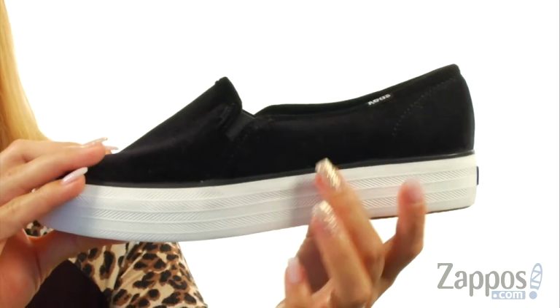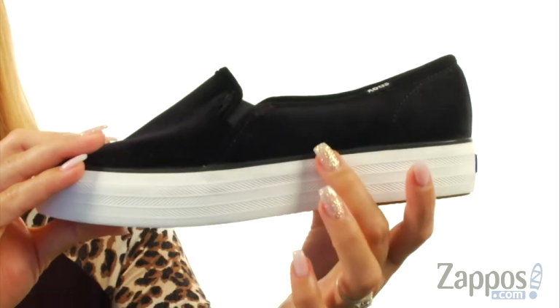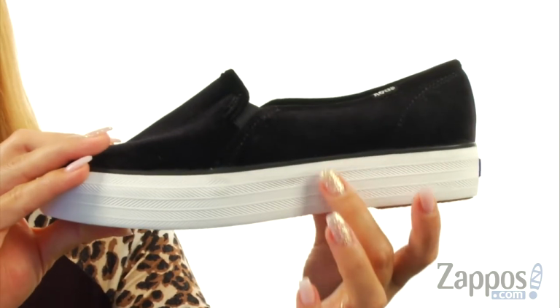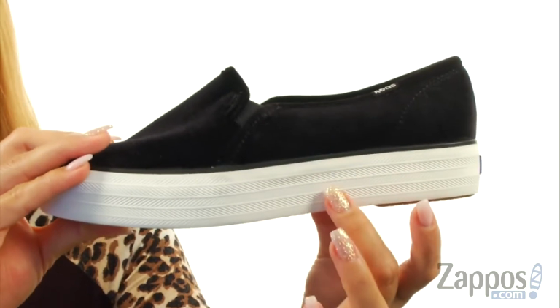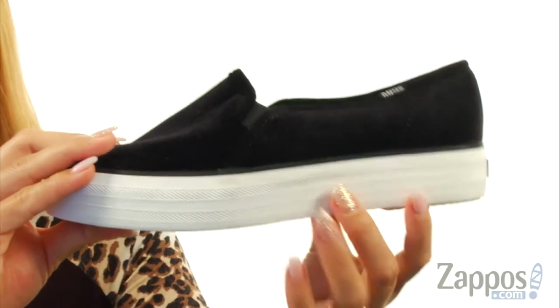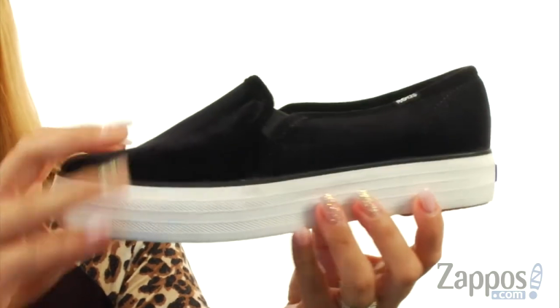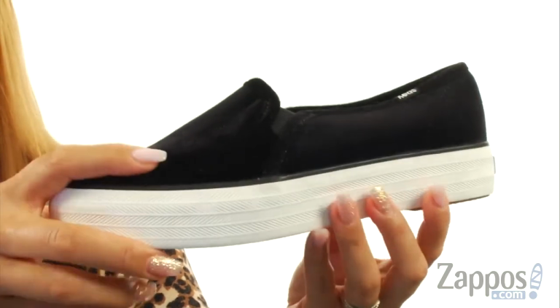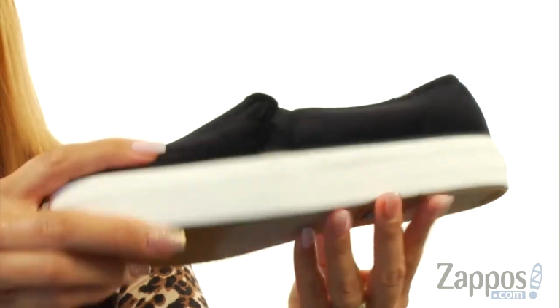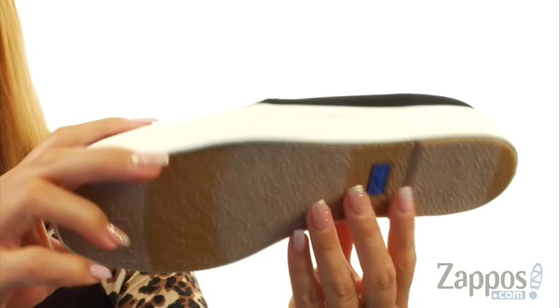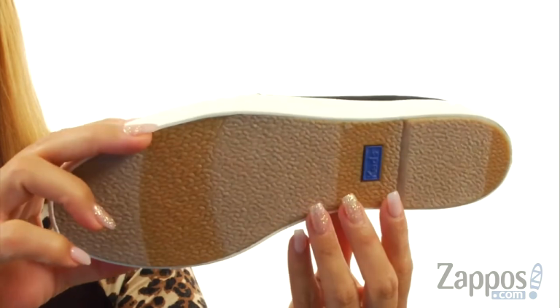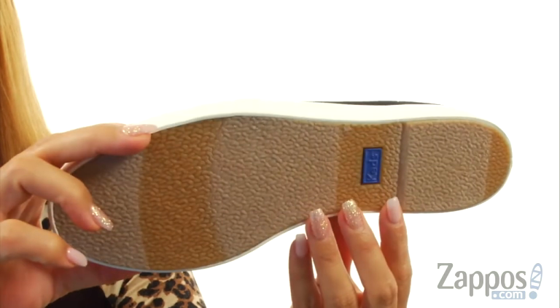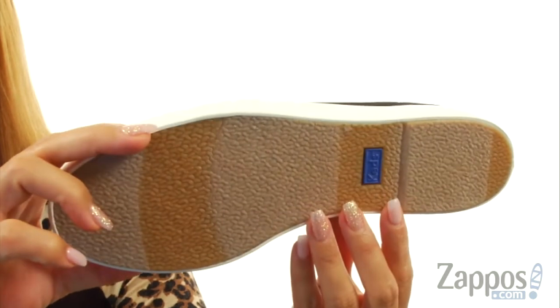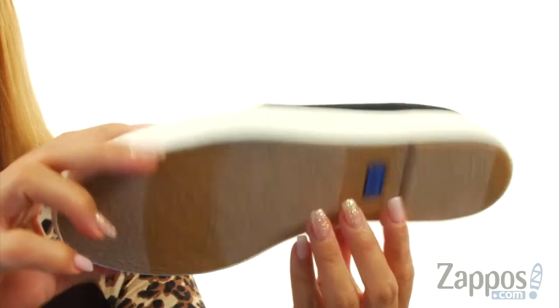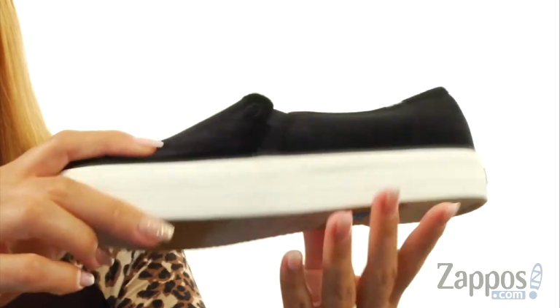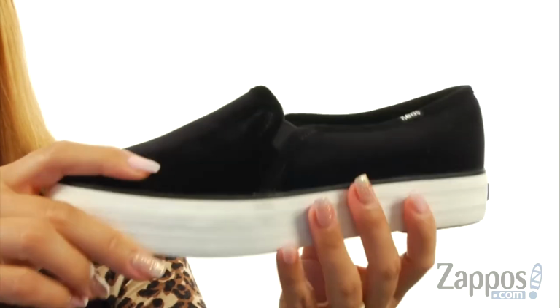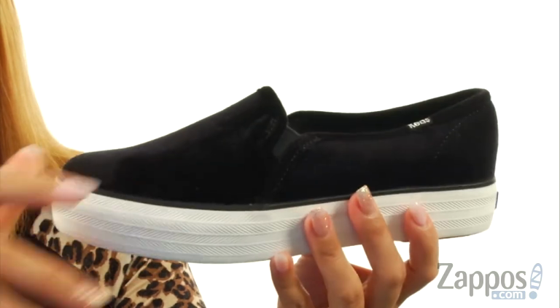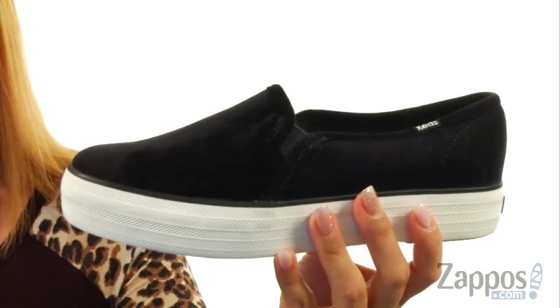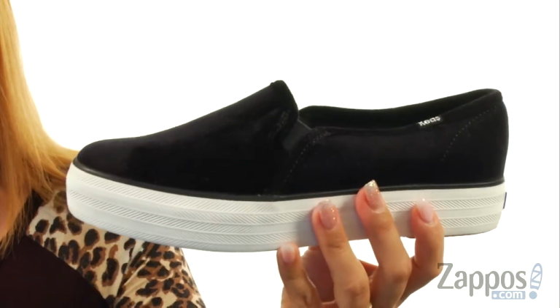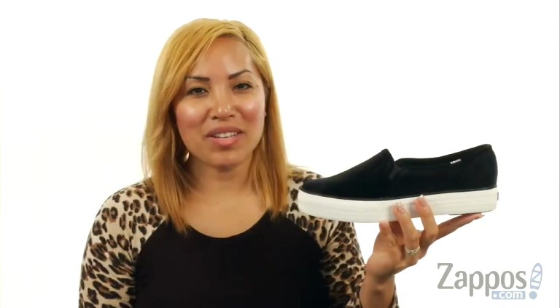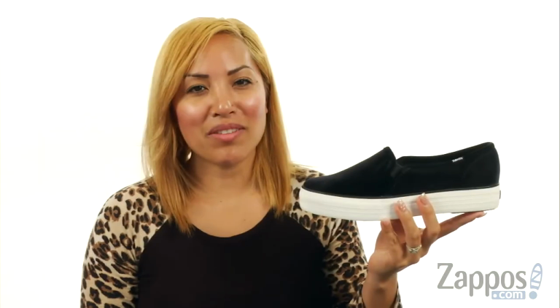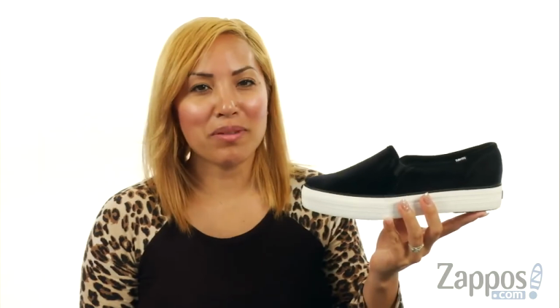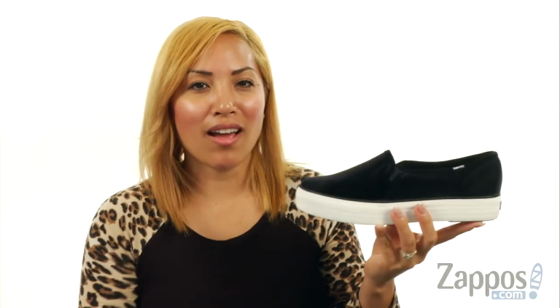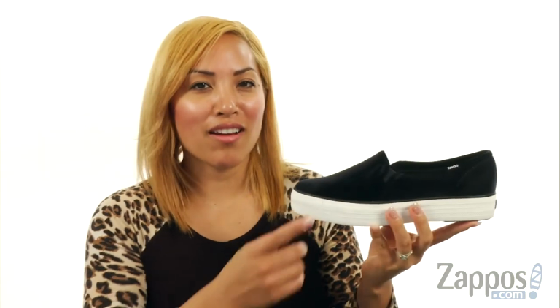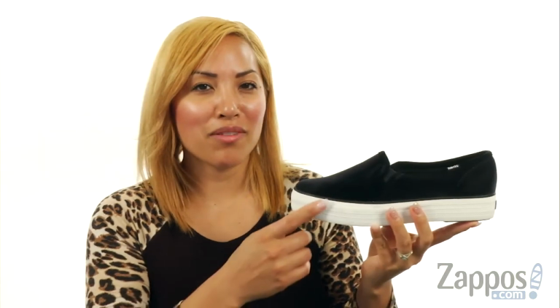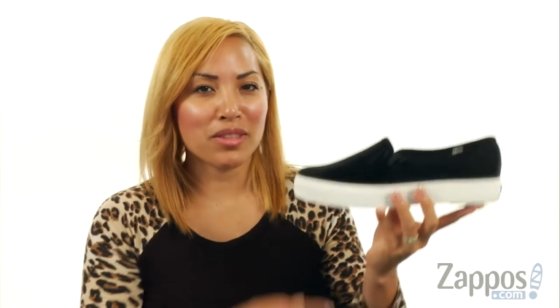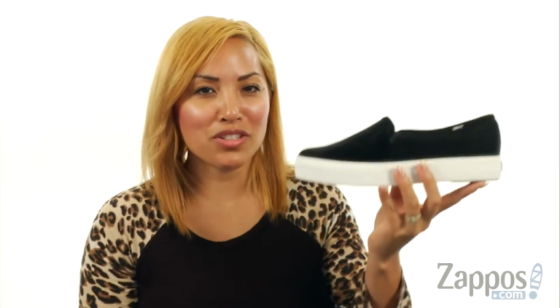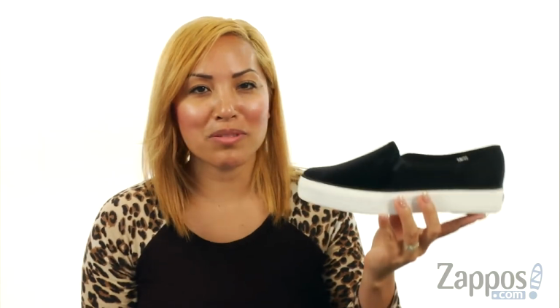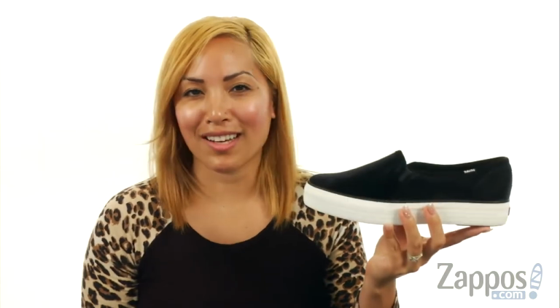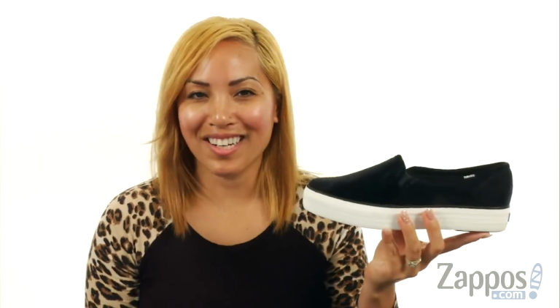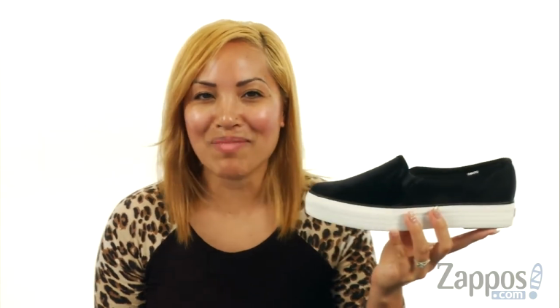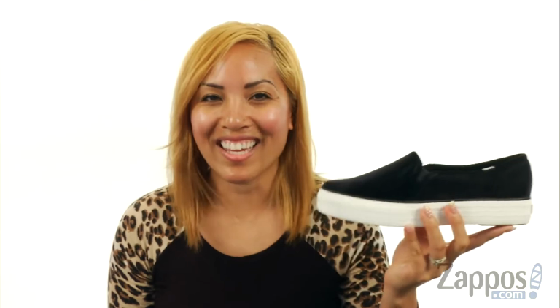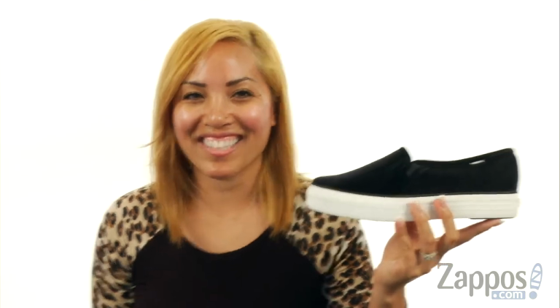There's a little bit of height to this midsole, and at the bottom is a textured rubber outsole. You'll definitely be on a higher level with this Triple Decker — it's by Keds.